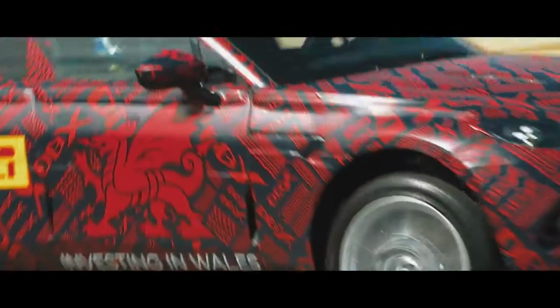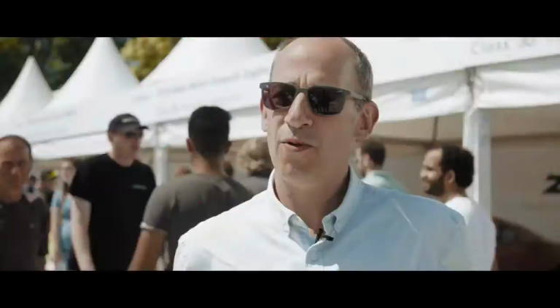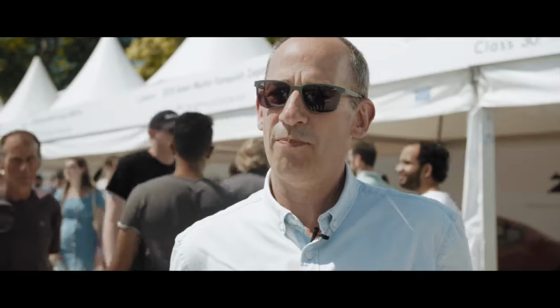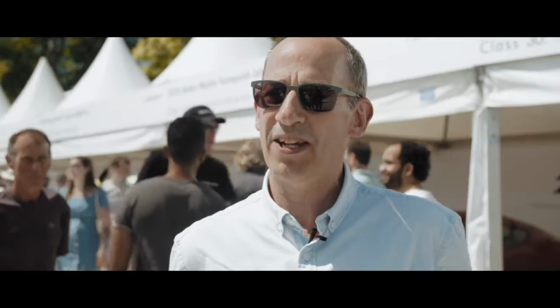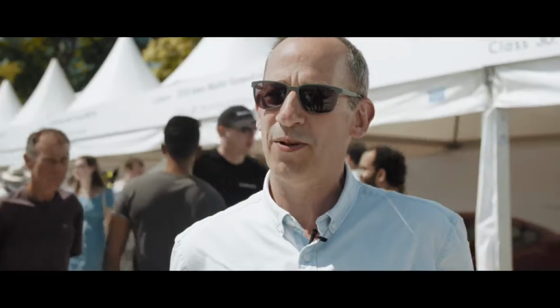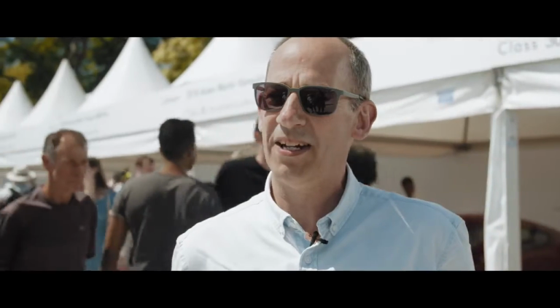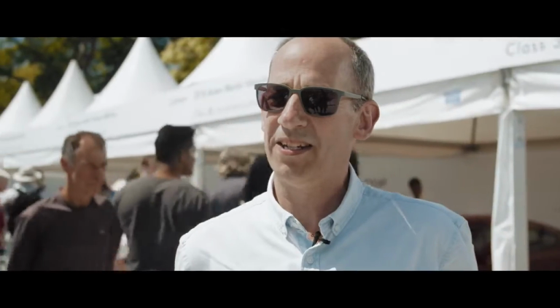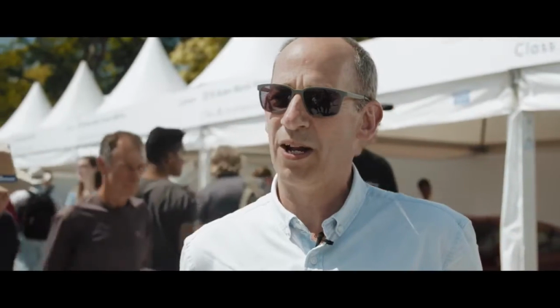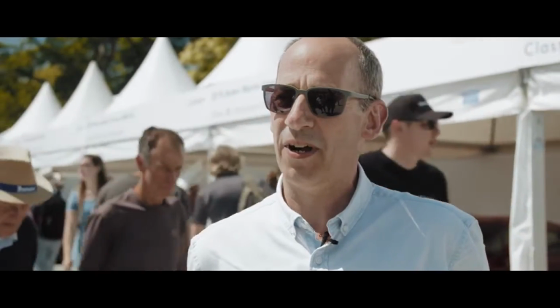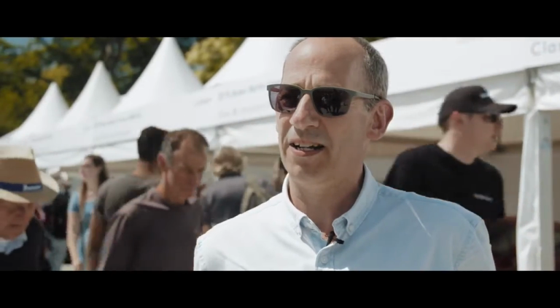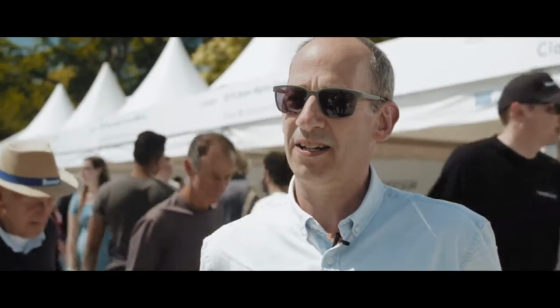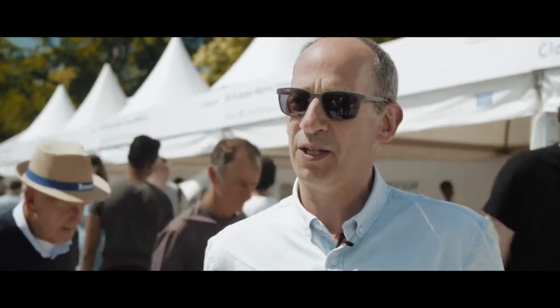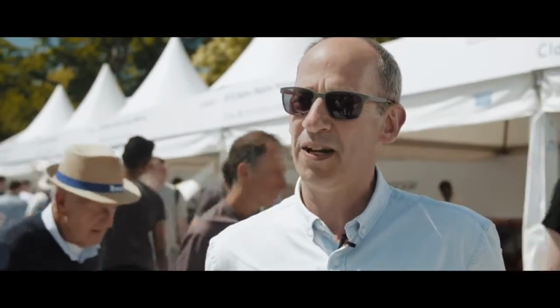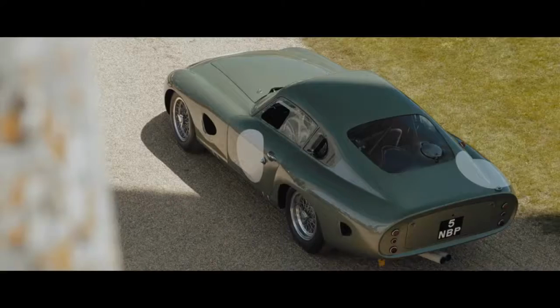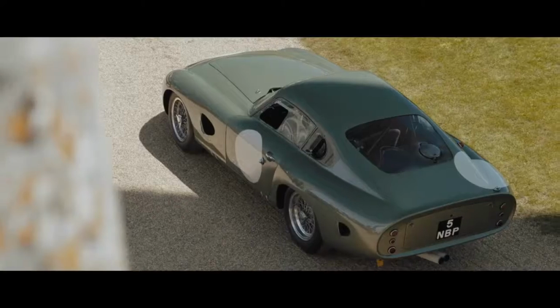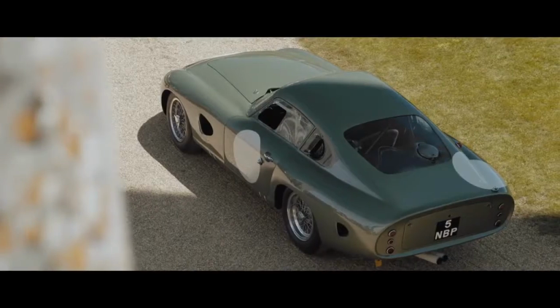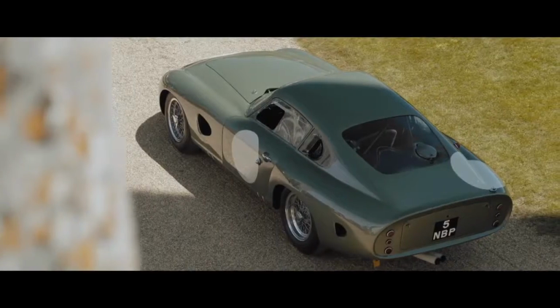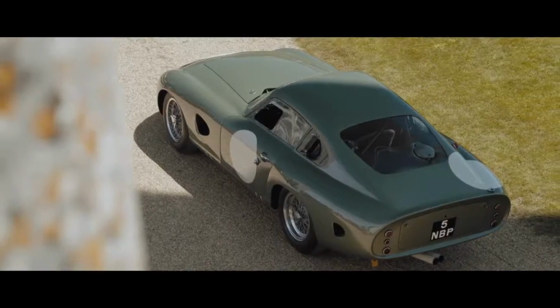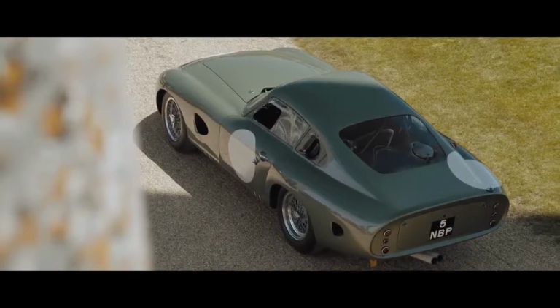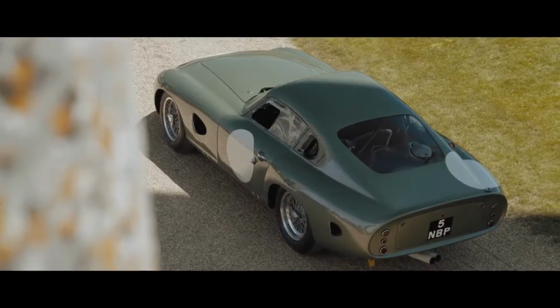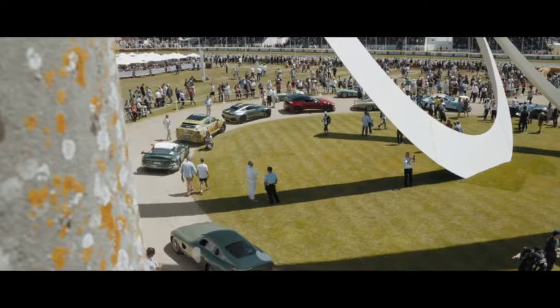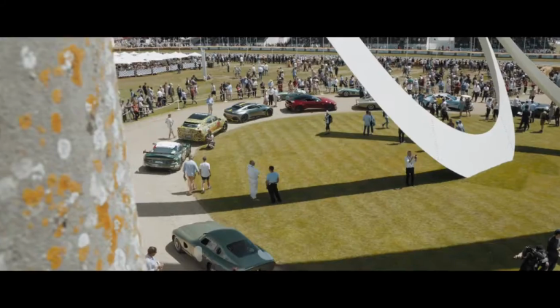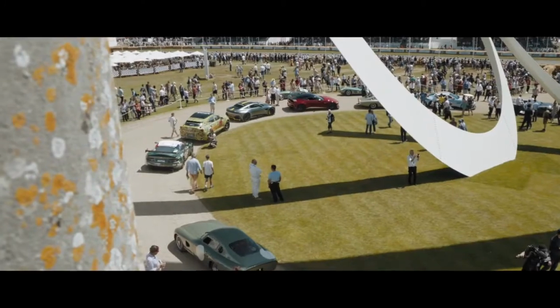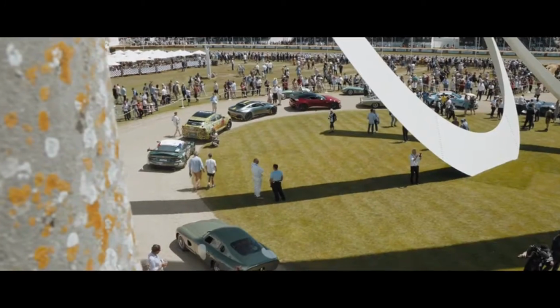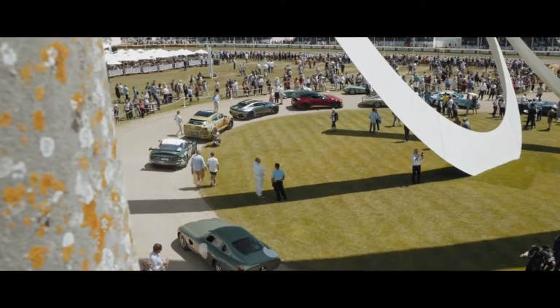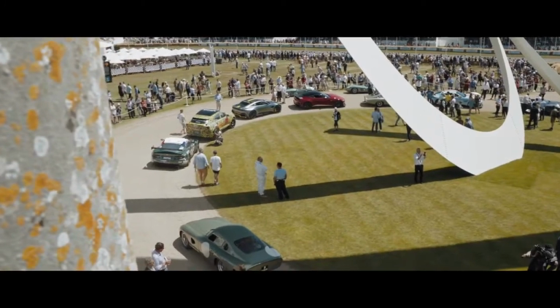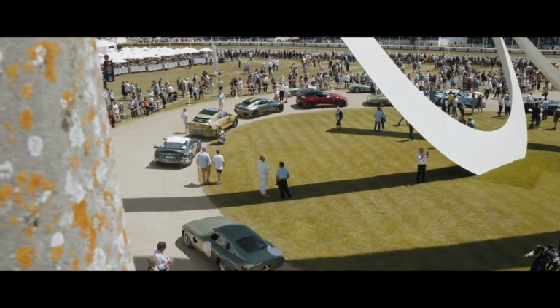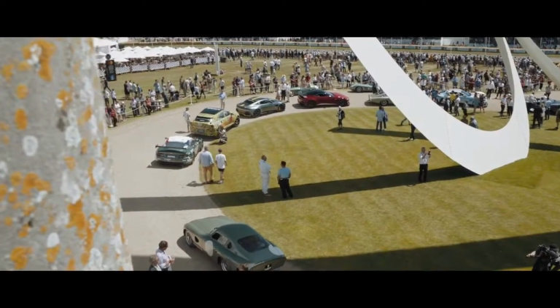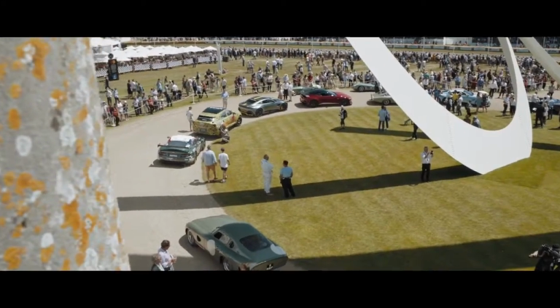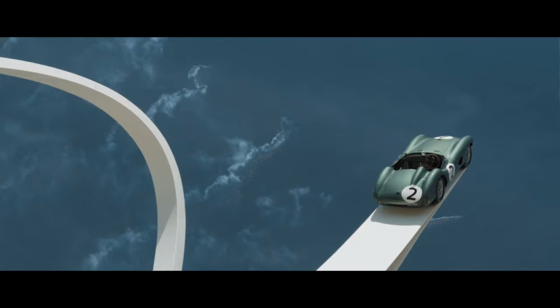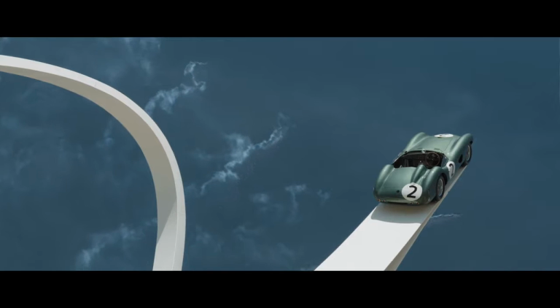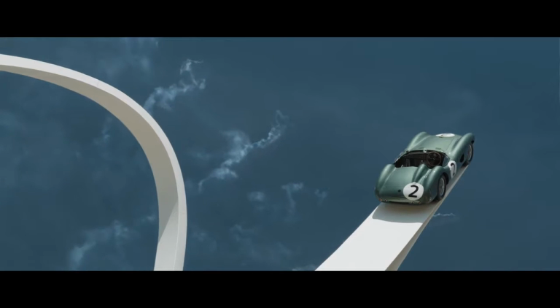What better way to celebrate us being the featured marque of Goodwood than to have the DB R1, perhaps the most iconic car in our whole history, featured on the central statue outside the house.